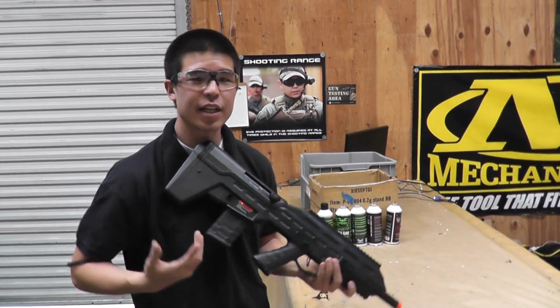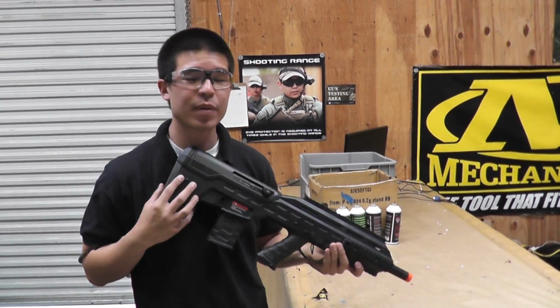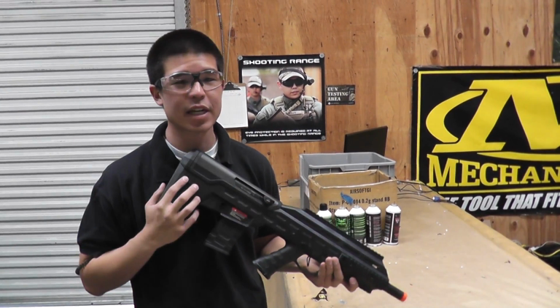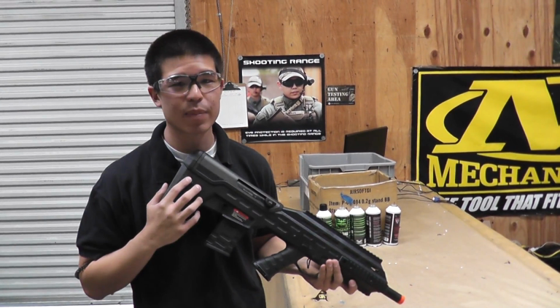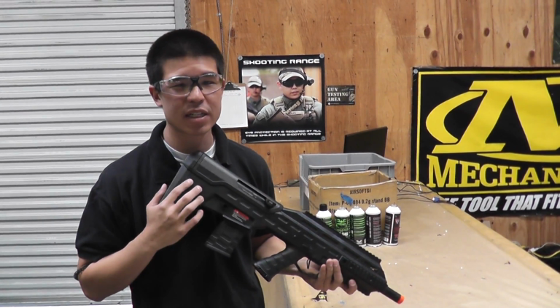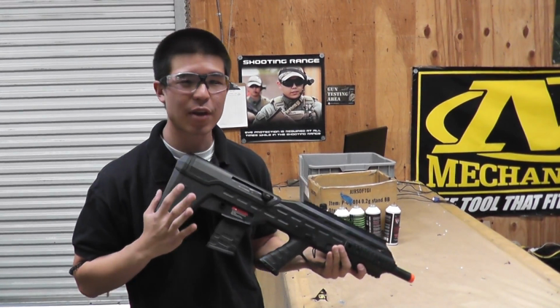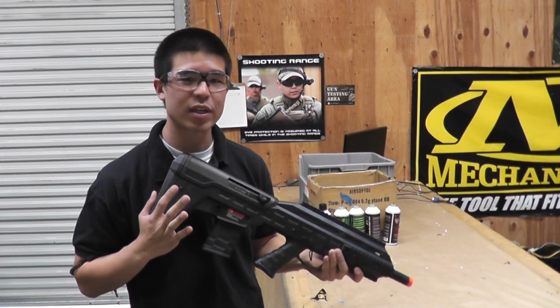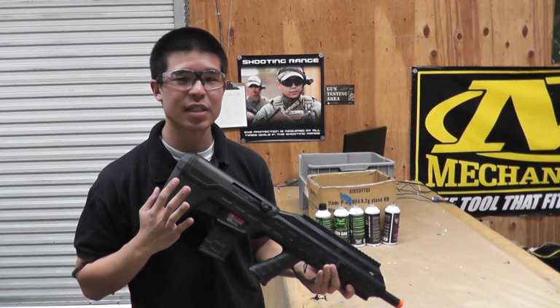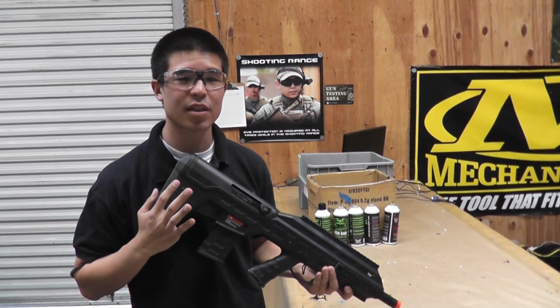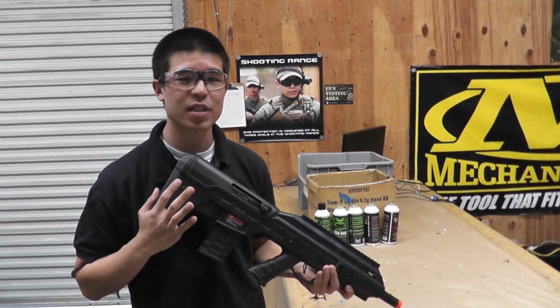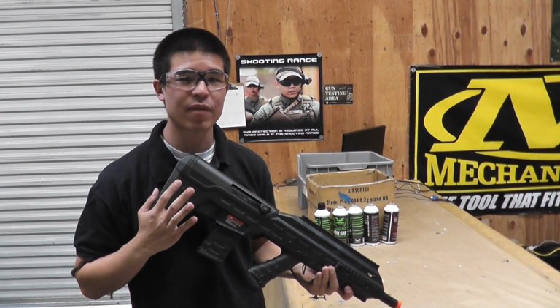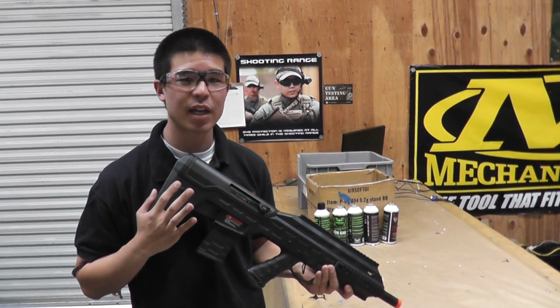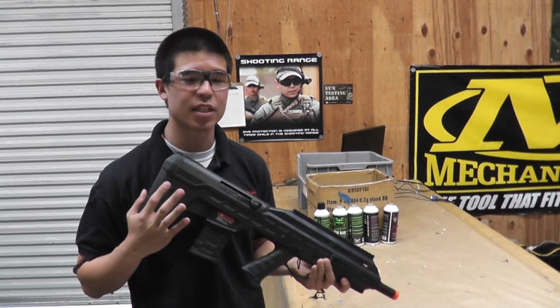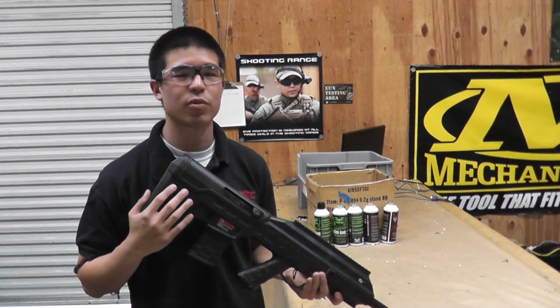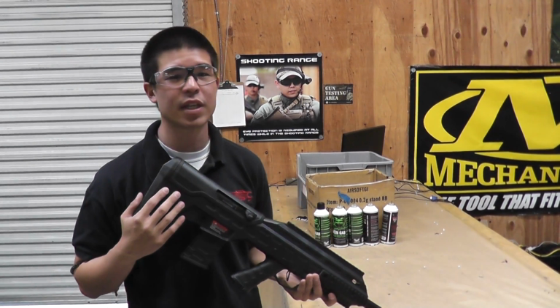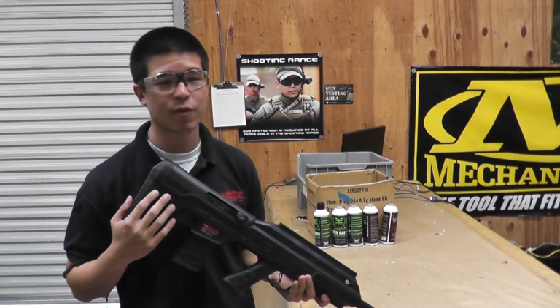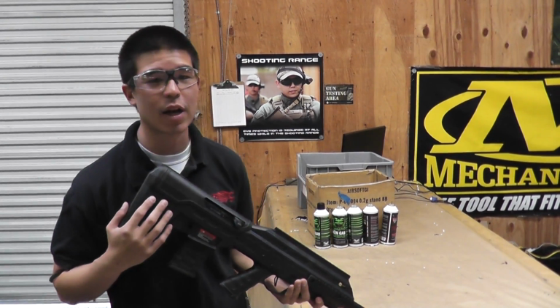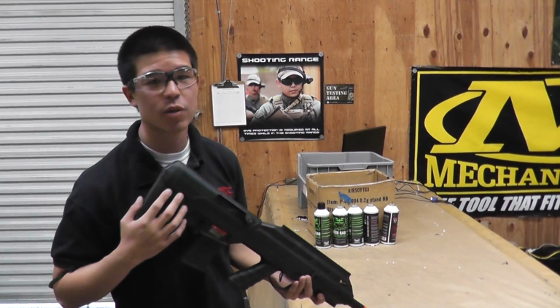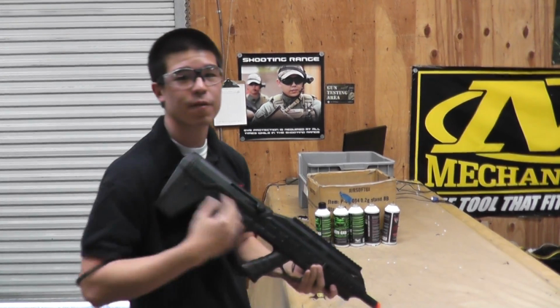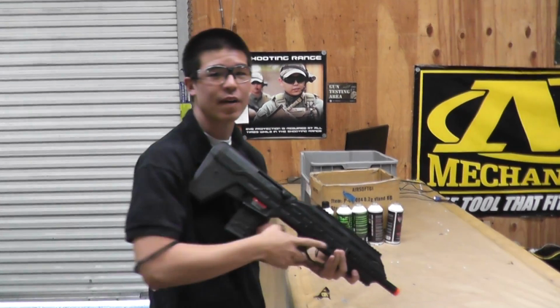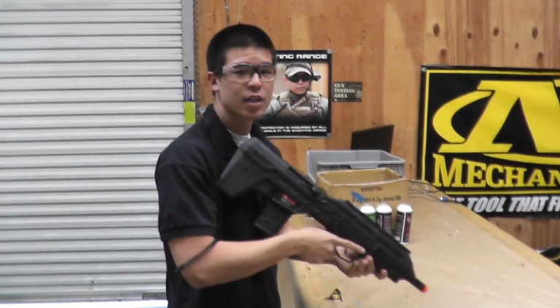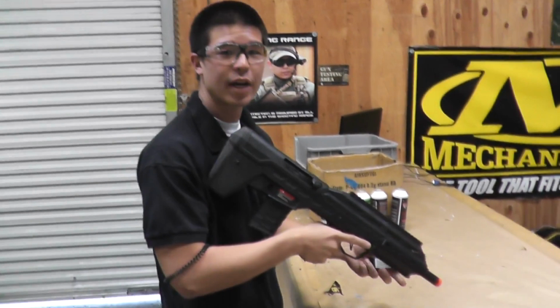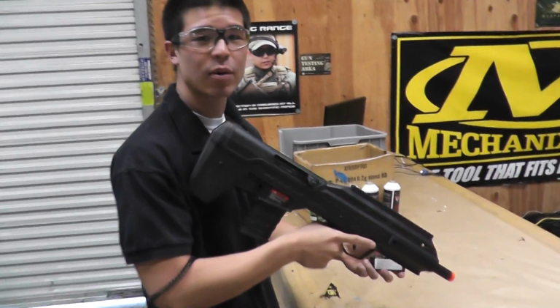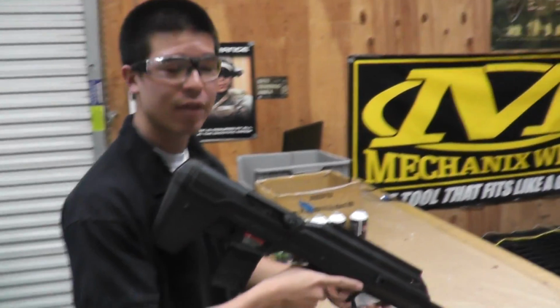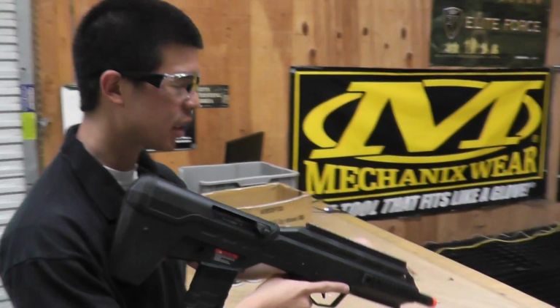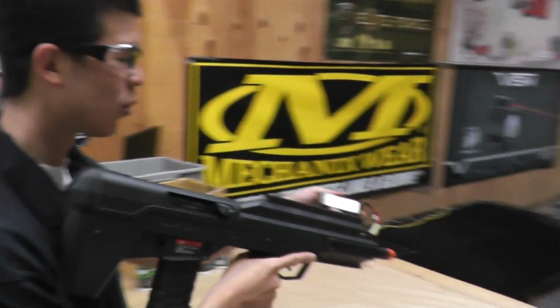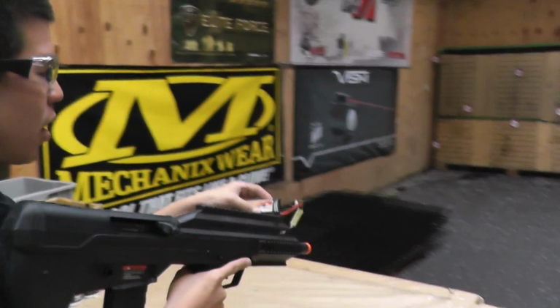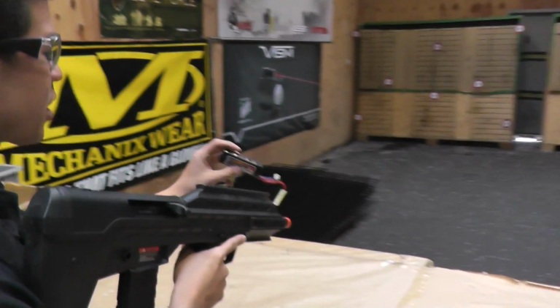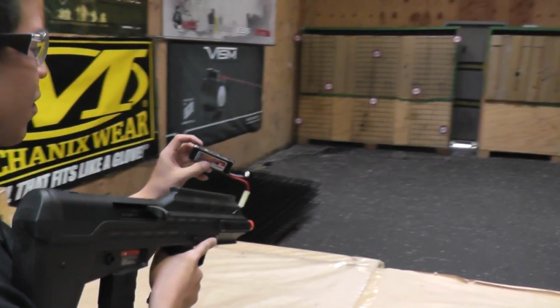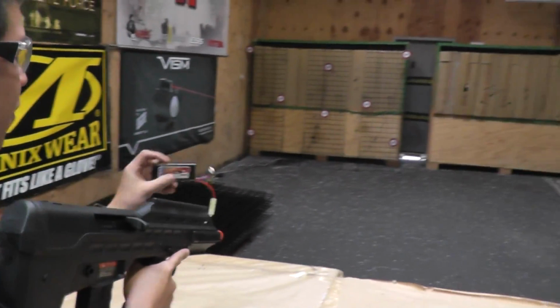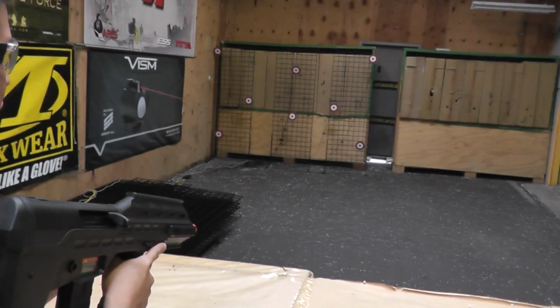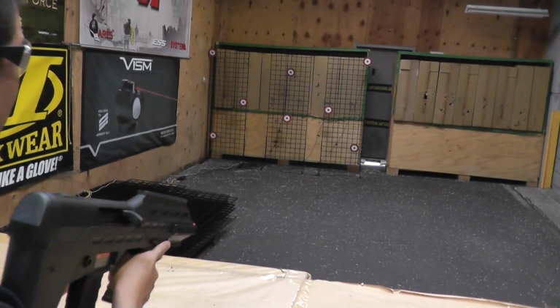The FPS out of the box is about 360 to 370 and it's going to be retailing for about $205. Right now we have it hooked up with our 7.4 LiPo.